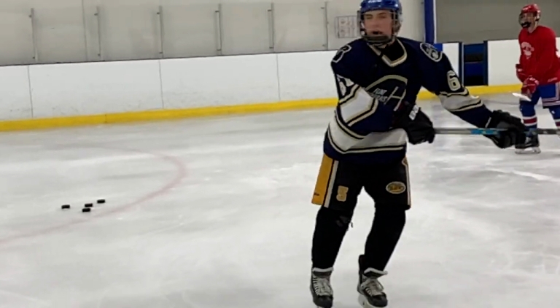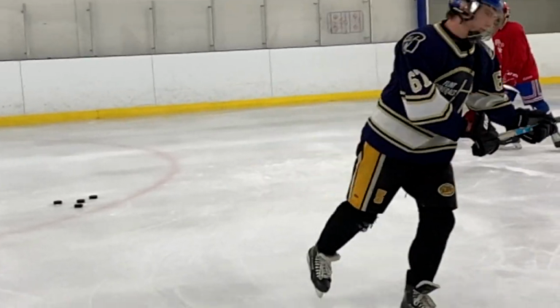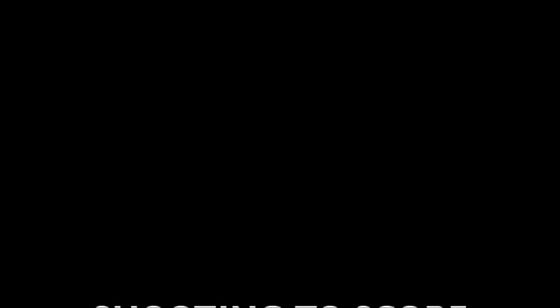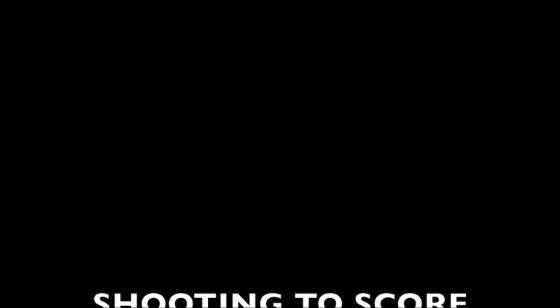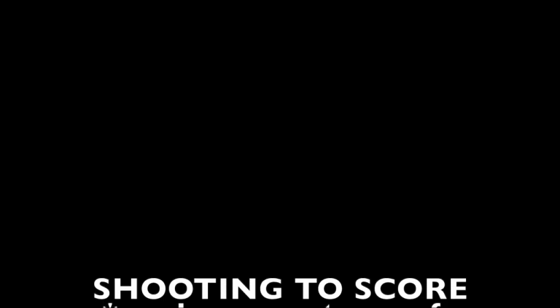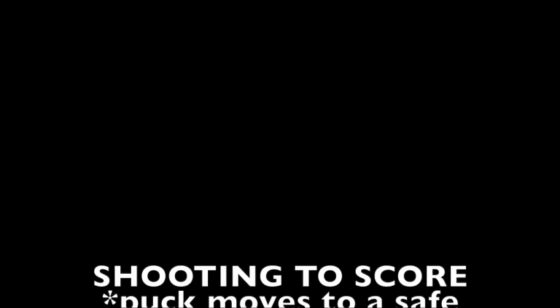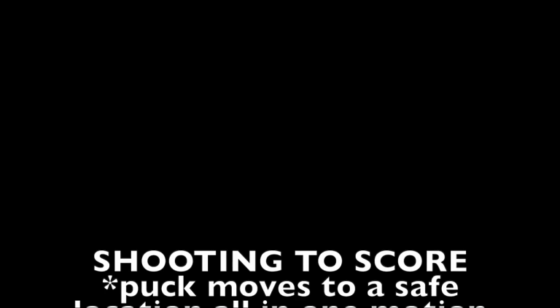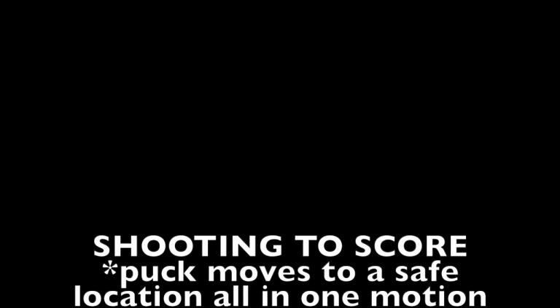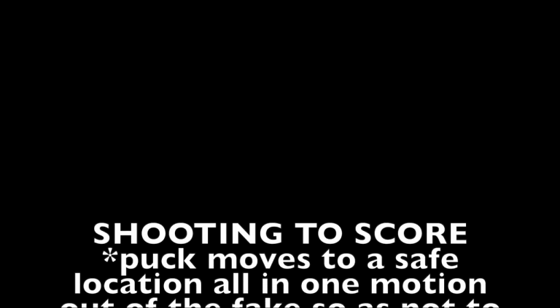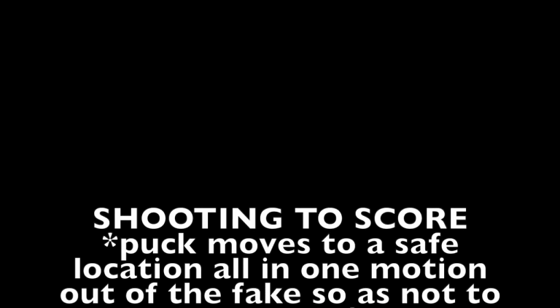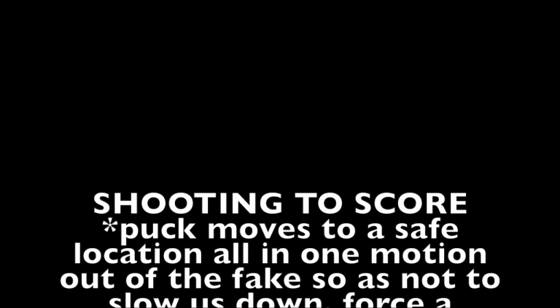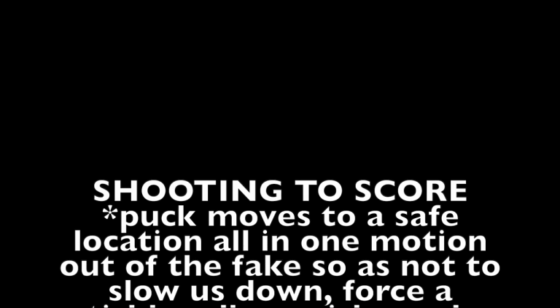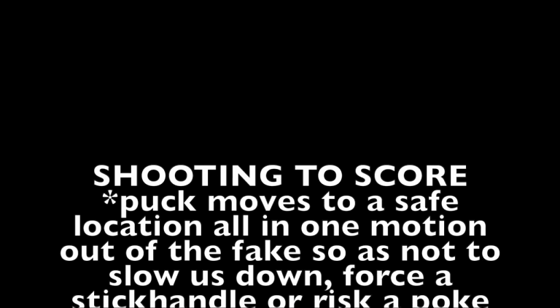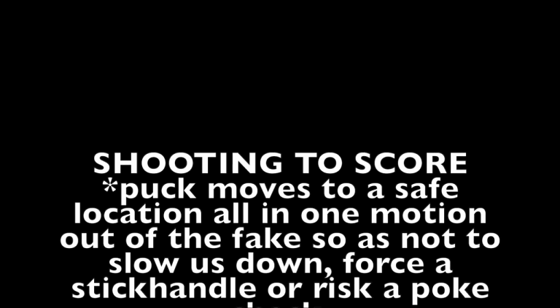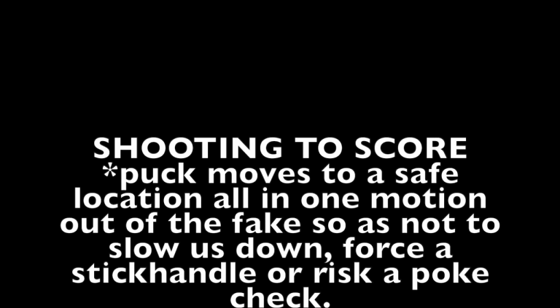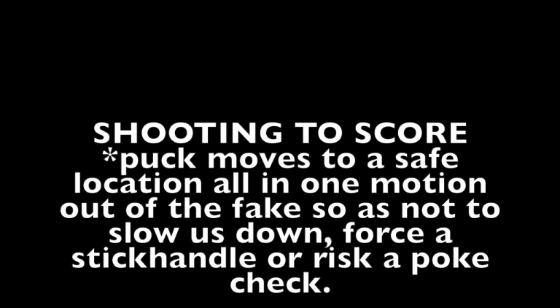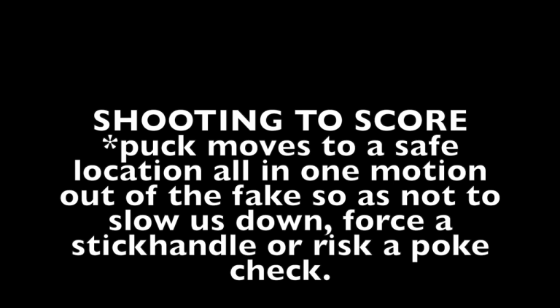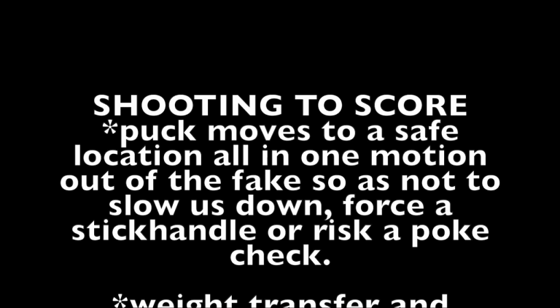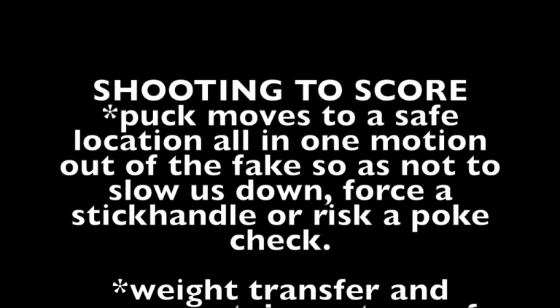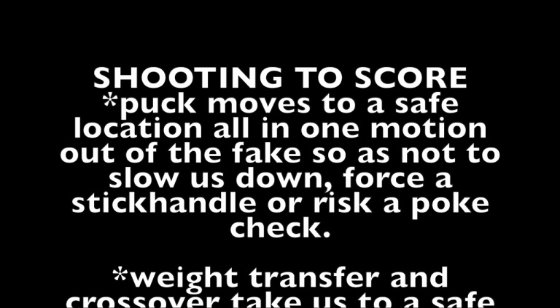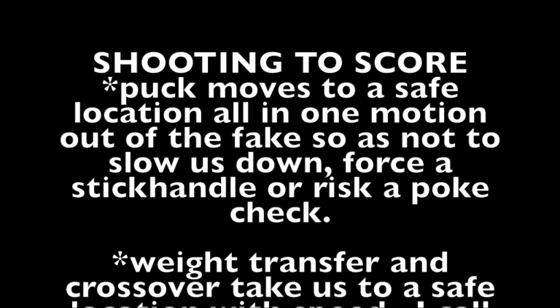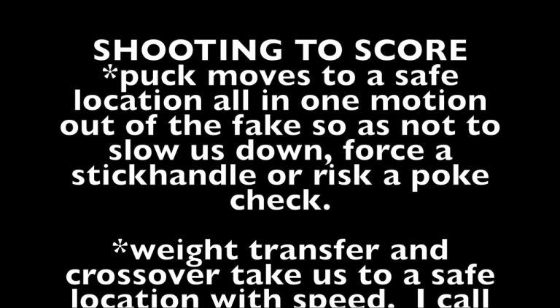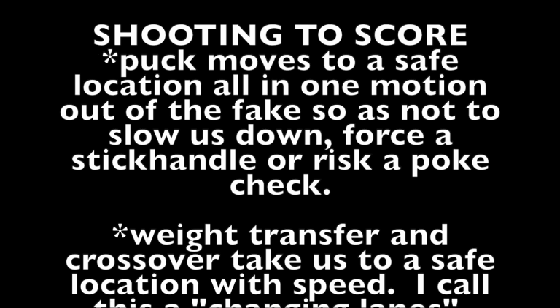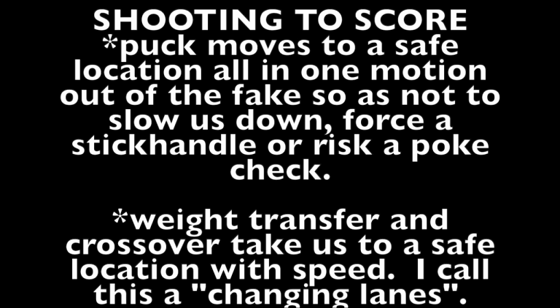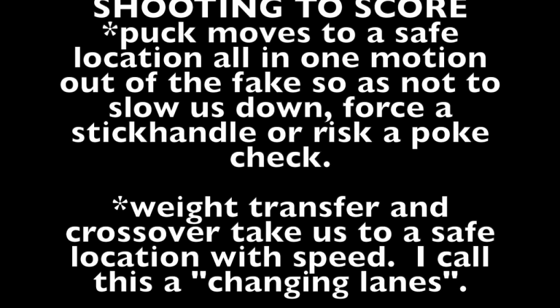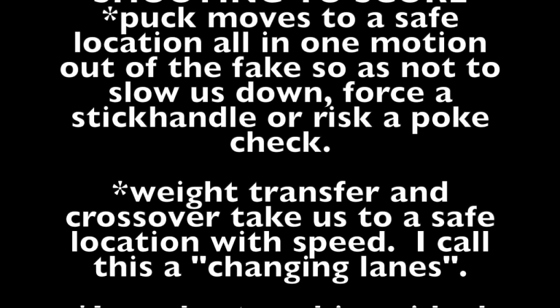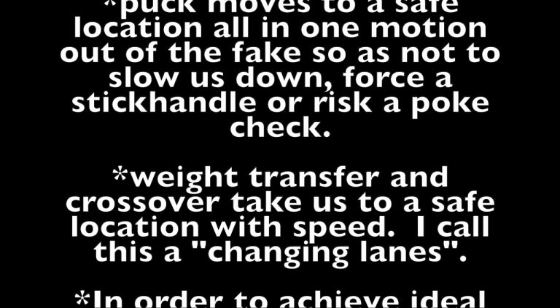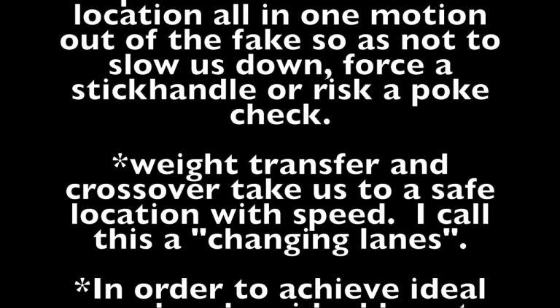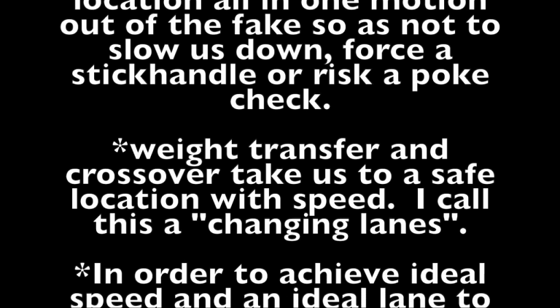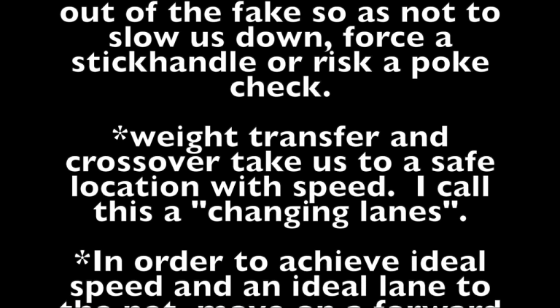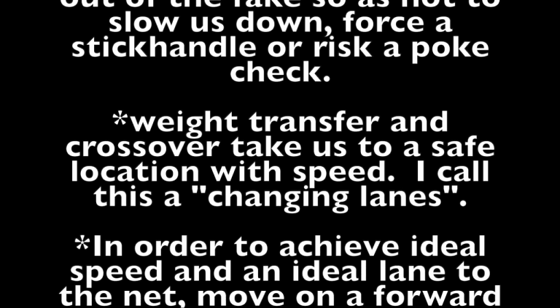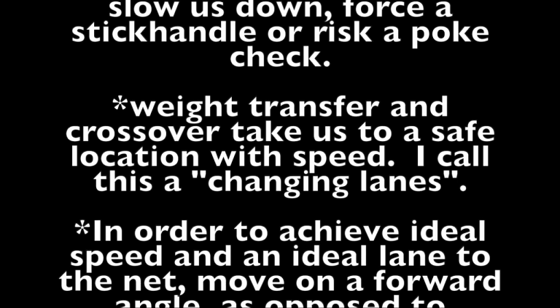The puck moves to a safe location all in one motion so as not to slow us down, force a stick handle, or risk a poke check.